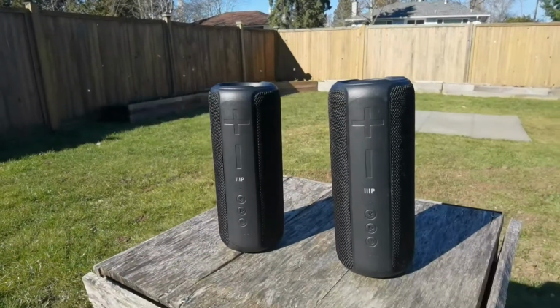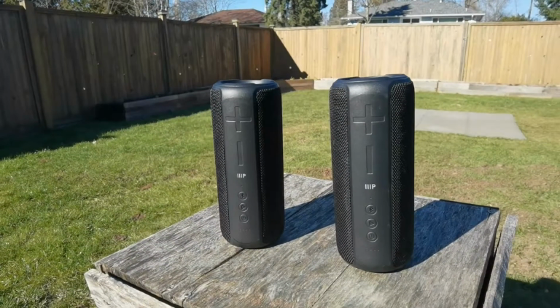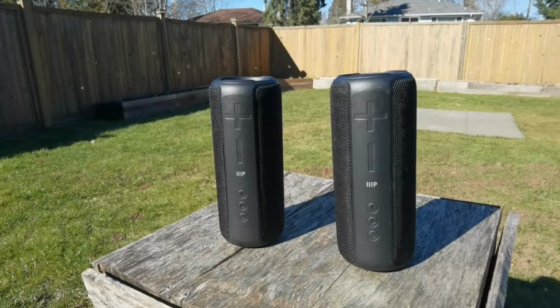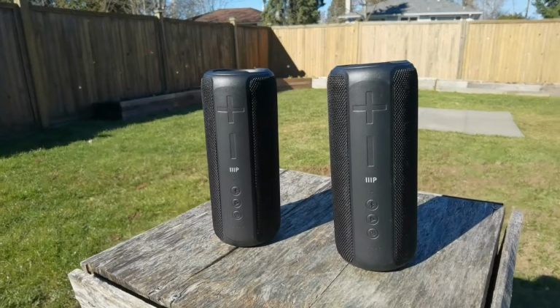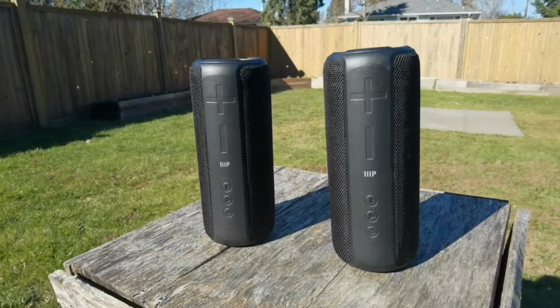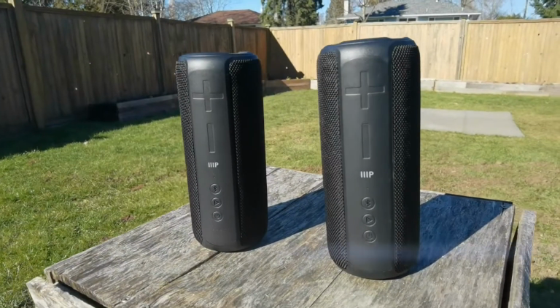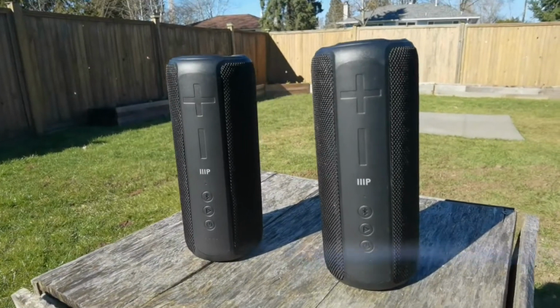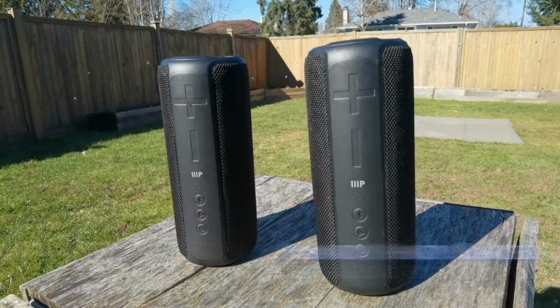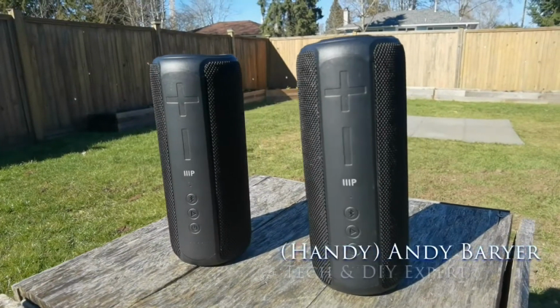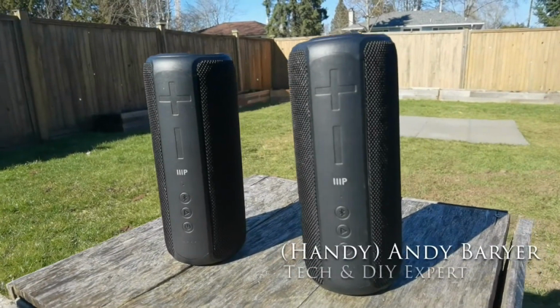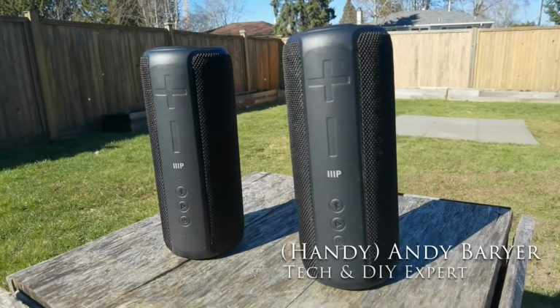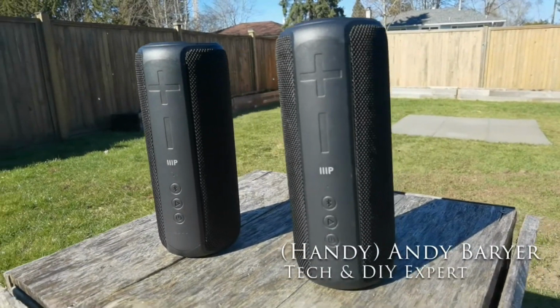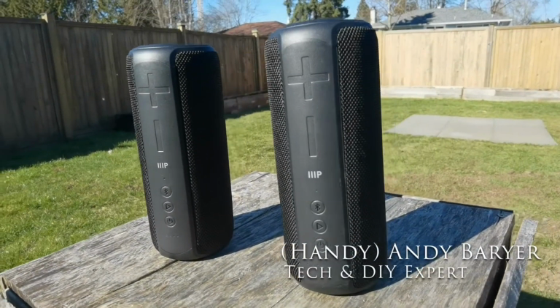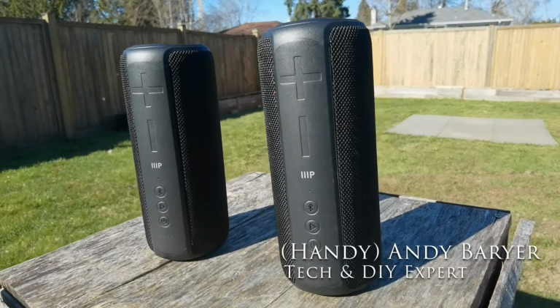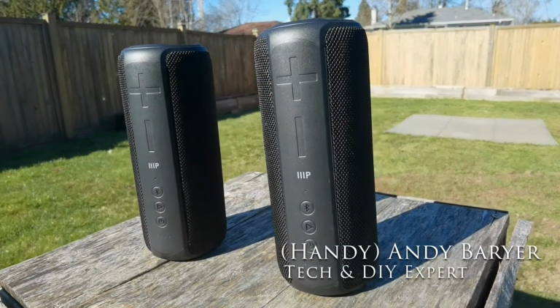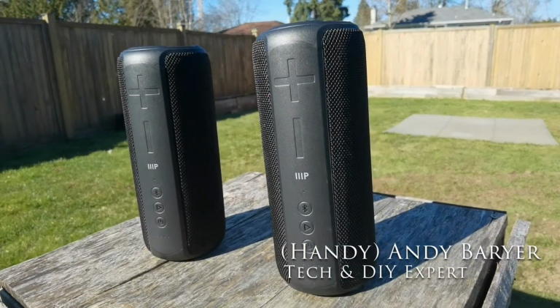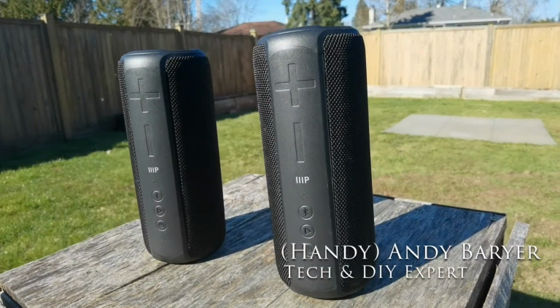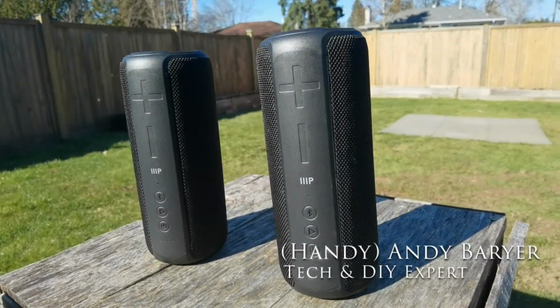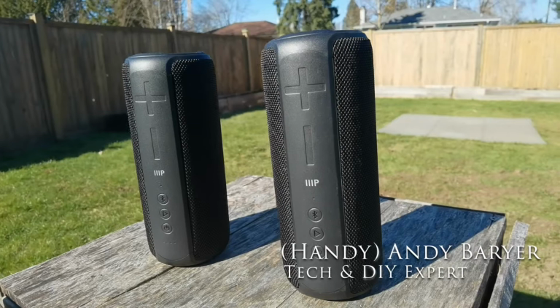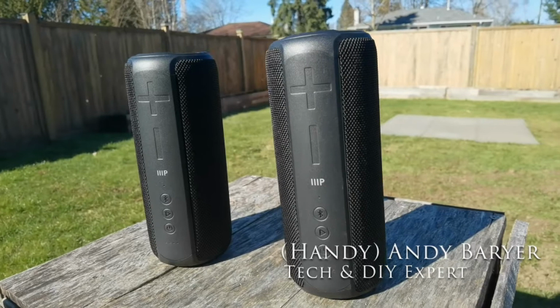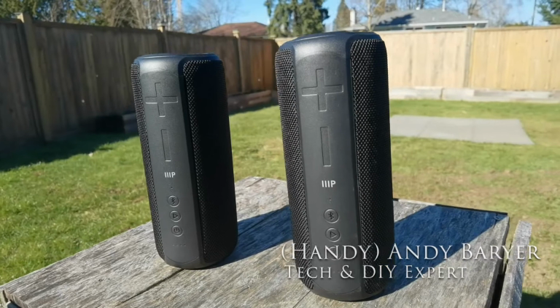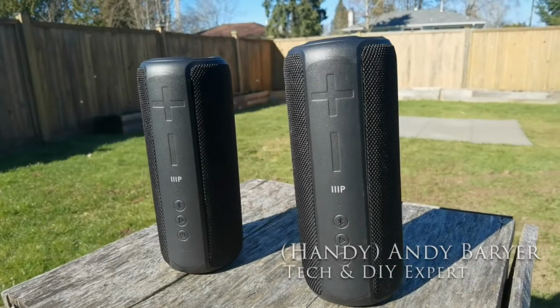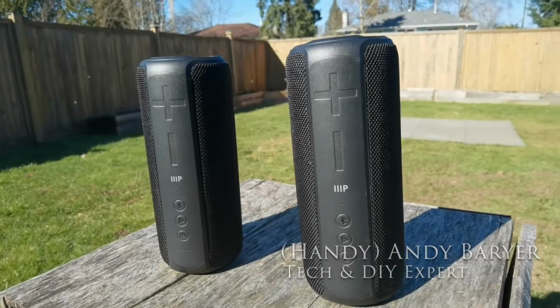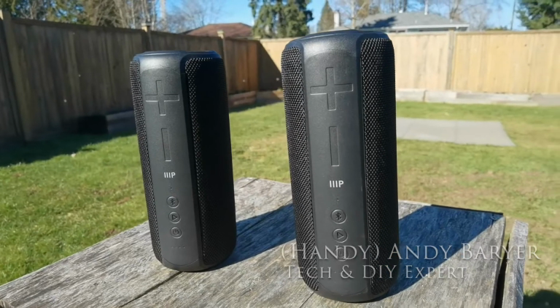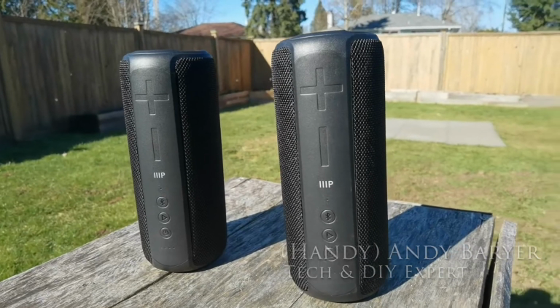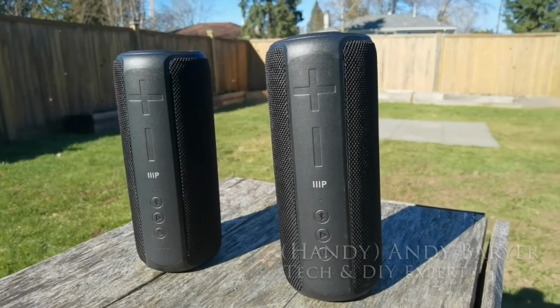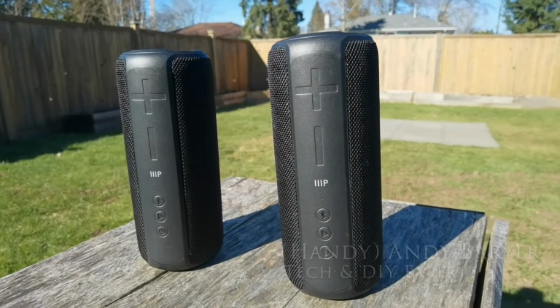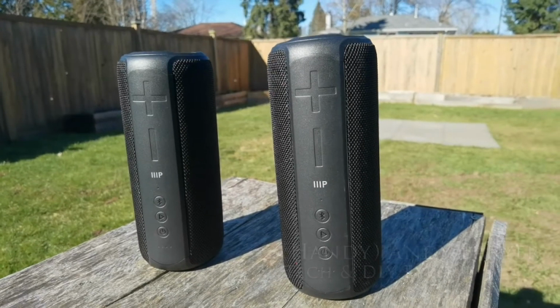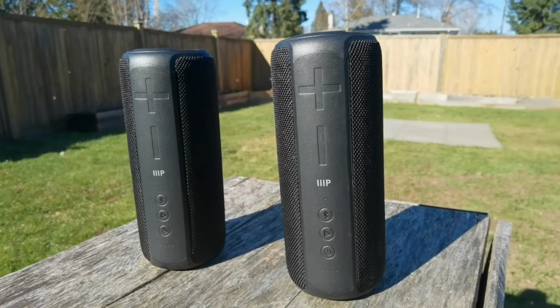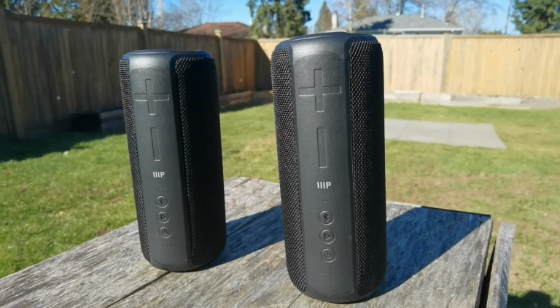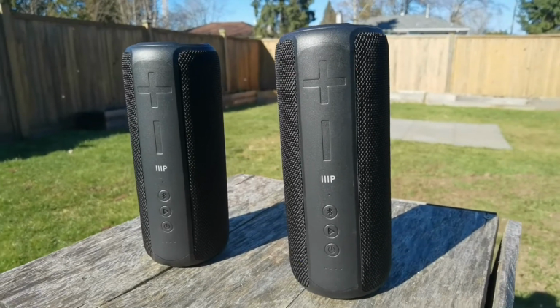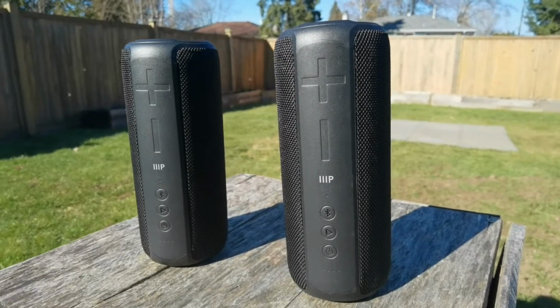I'm about to do a review for a pair of speakers from Monoprice. They're the Harmony Capsule 200.